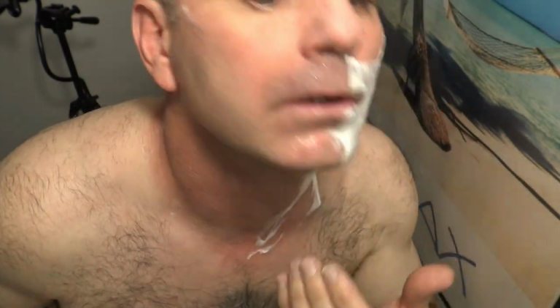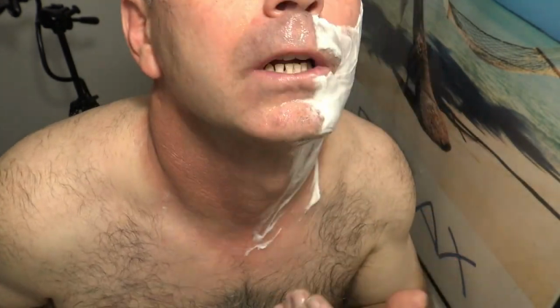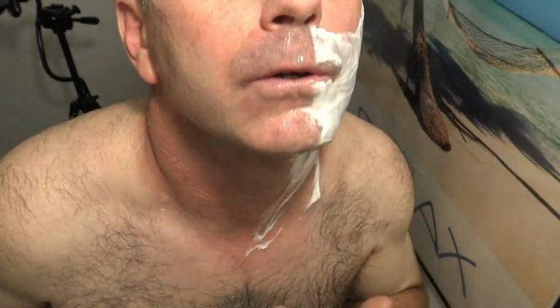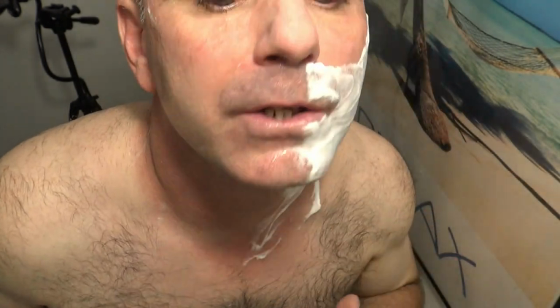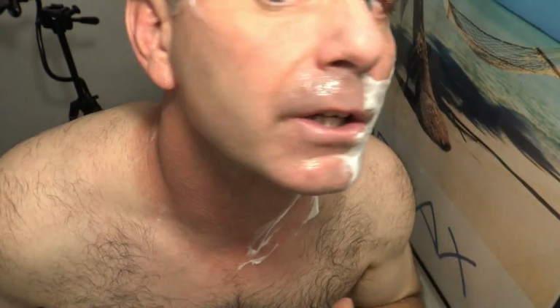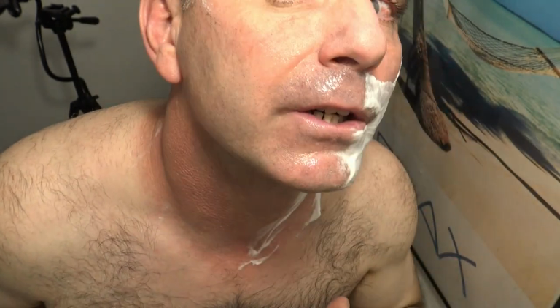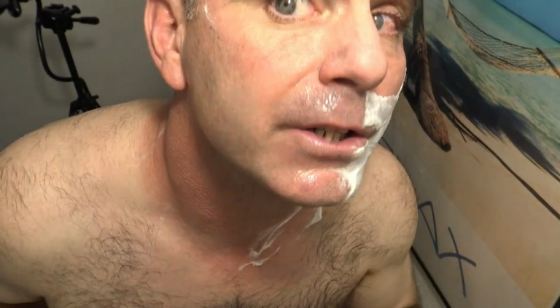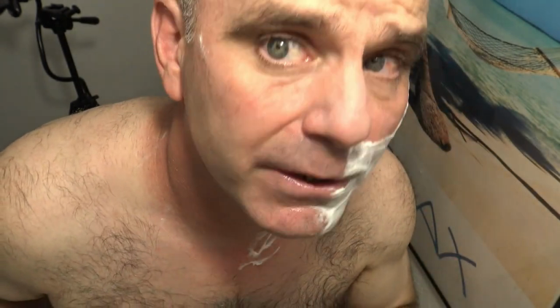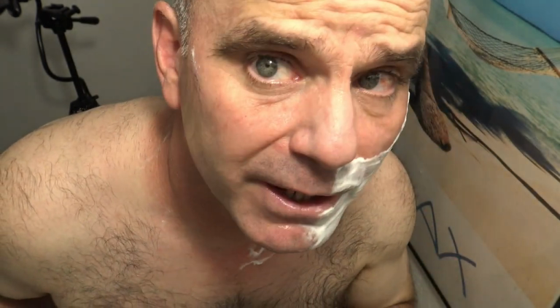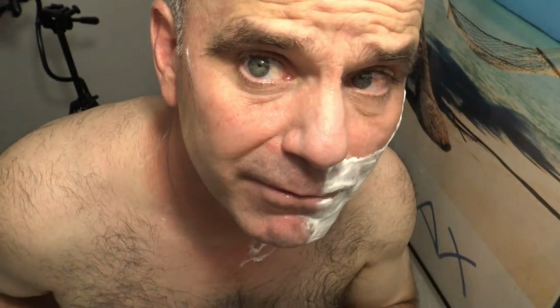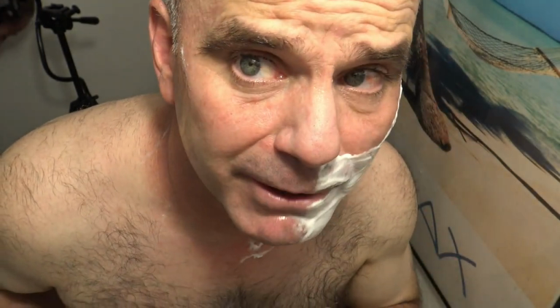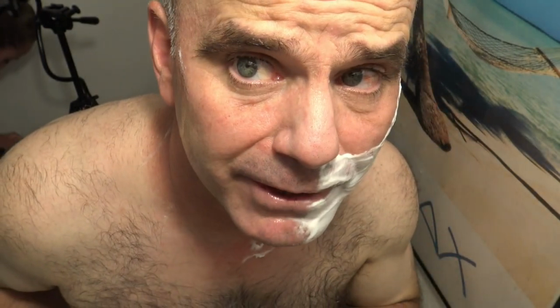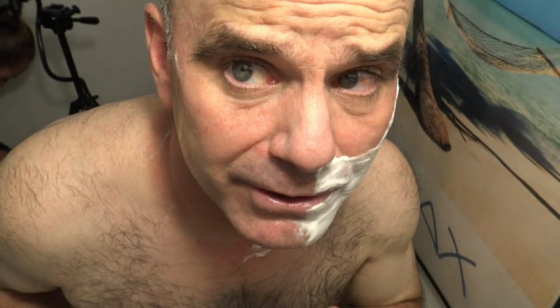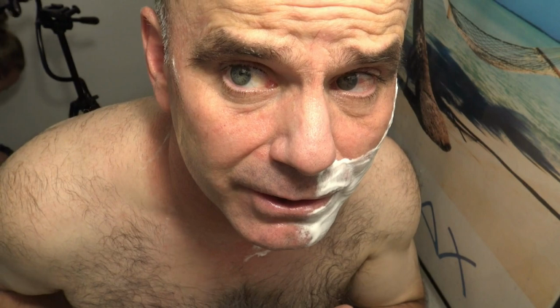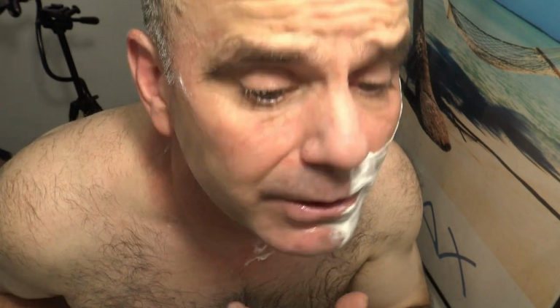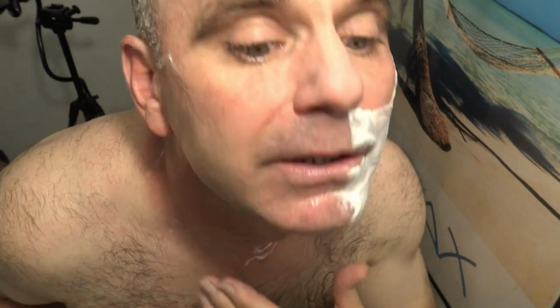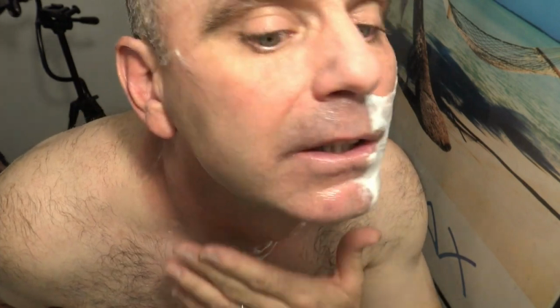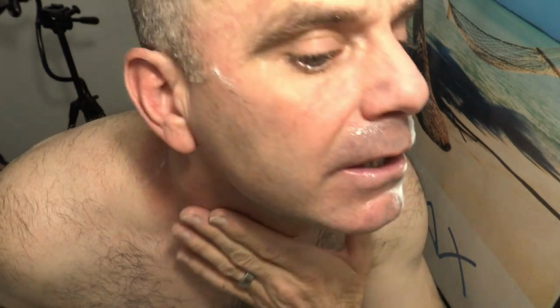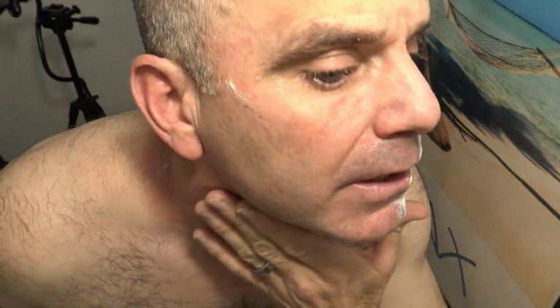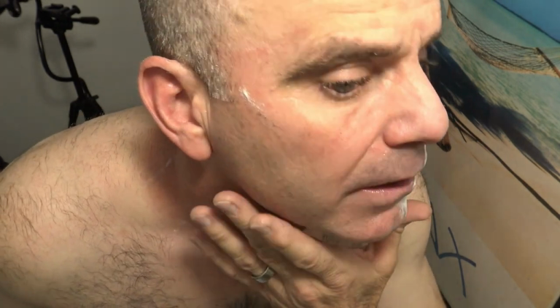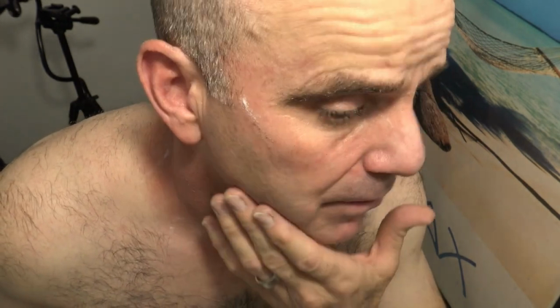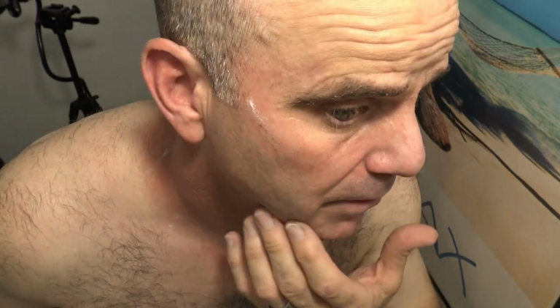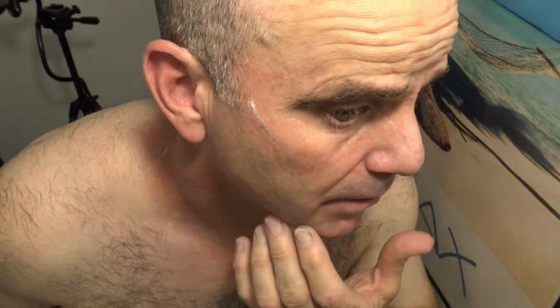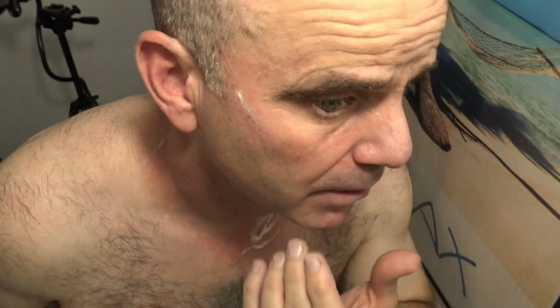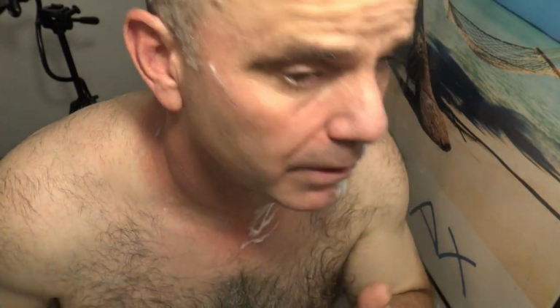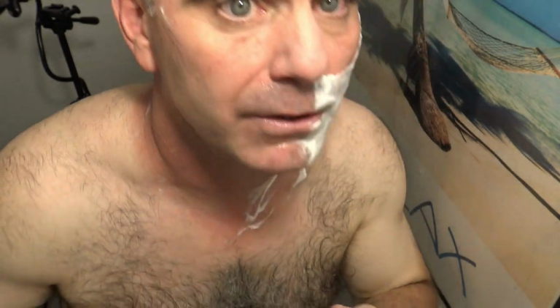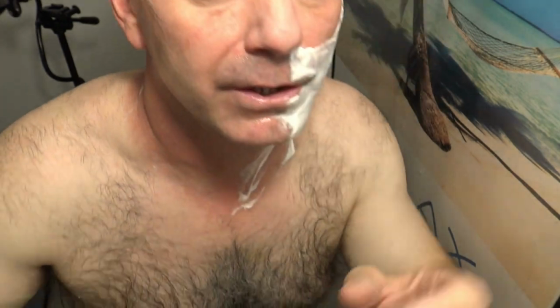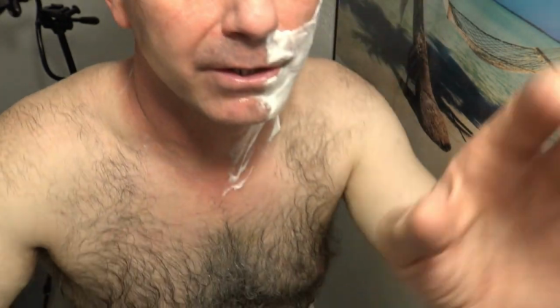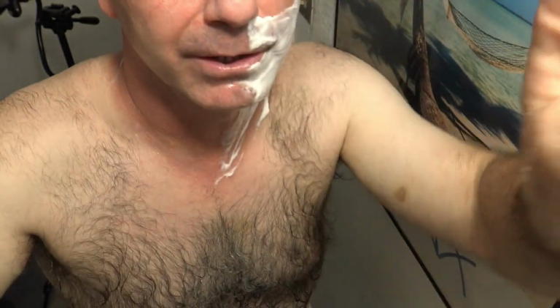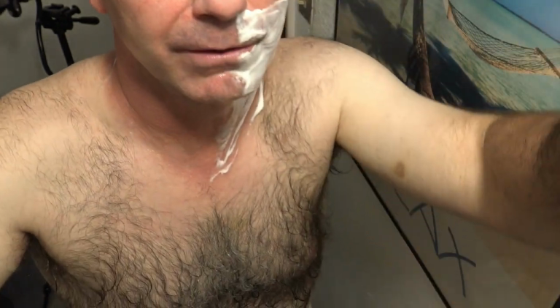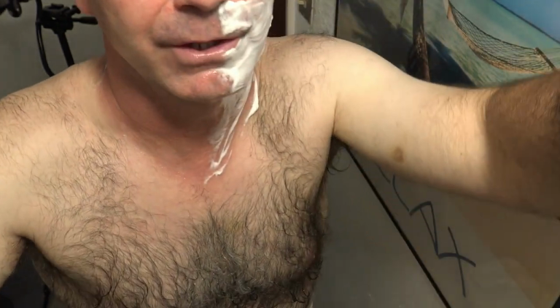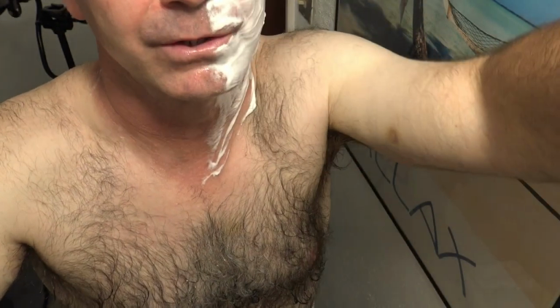Alright, well there you go. I already shaved half my face, so I'll let you know how the rest of it goes.